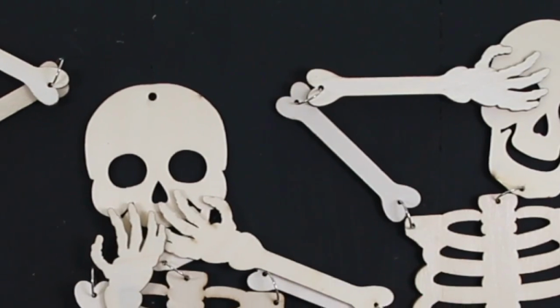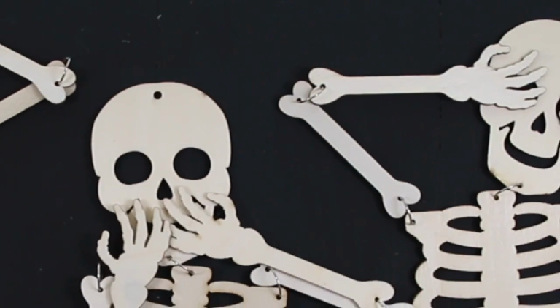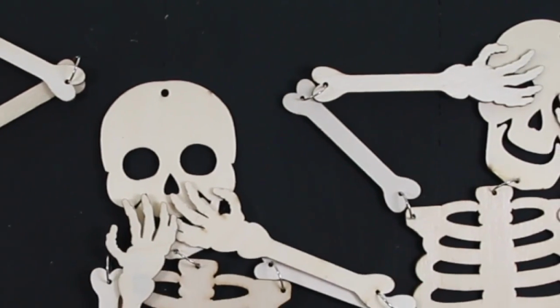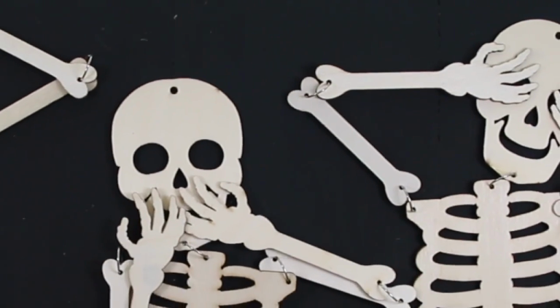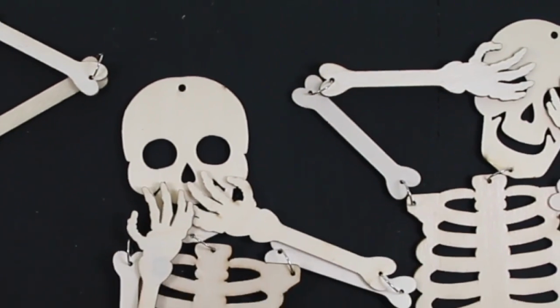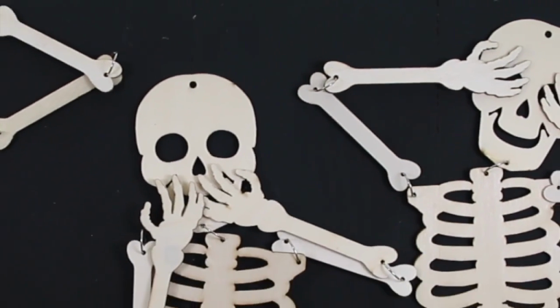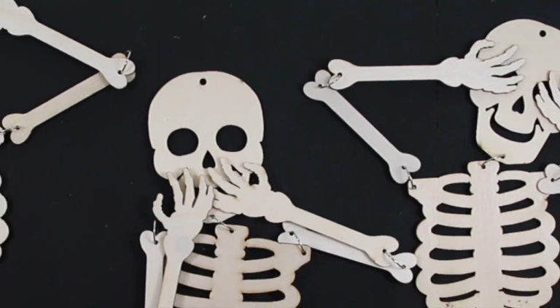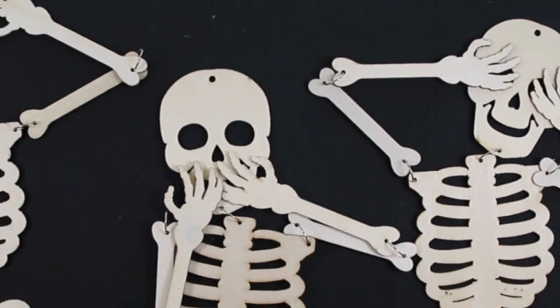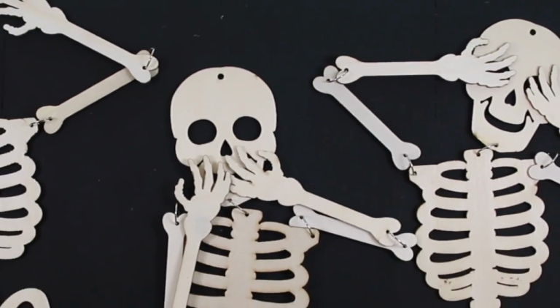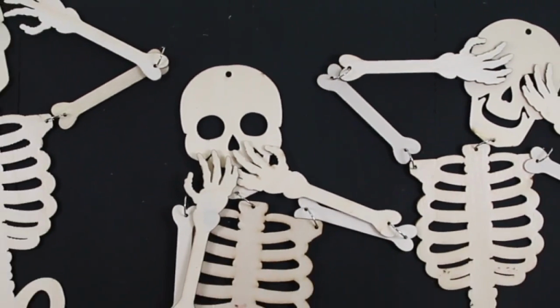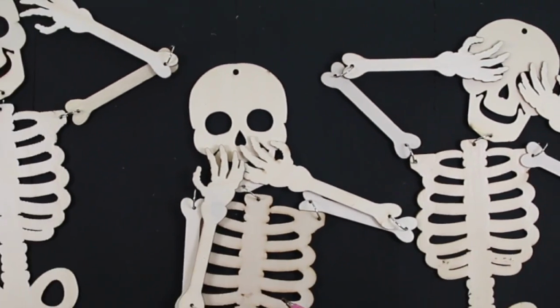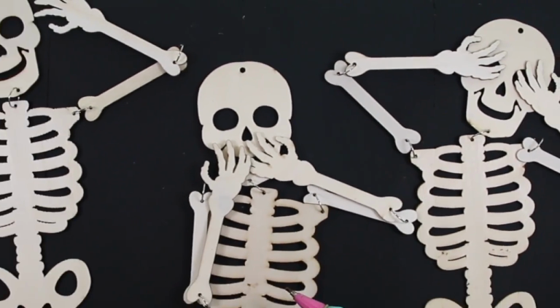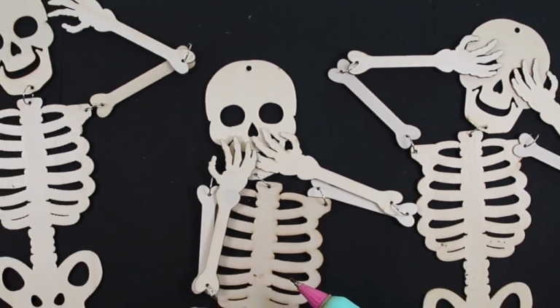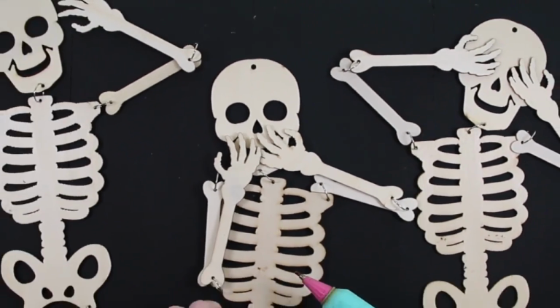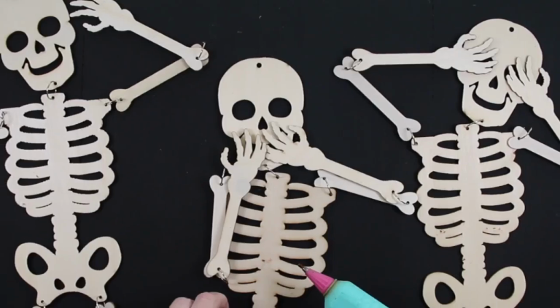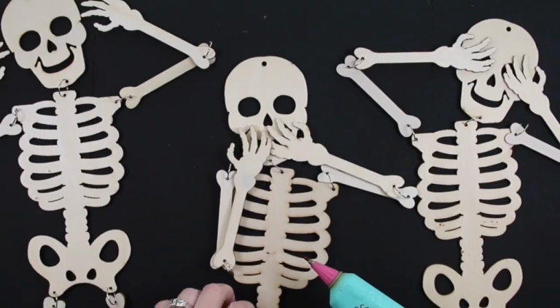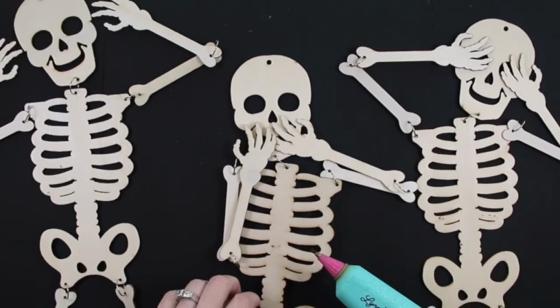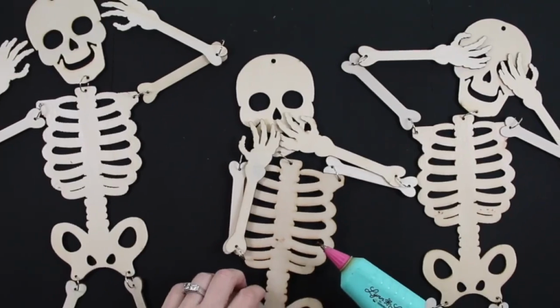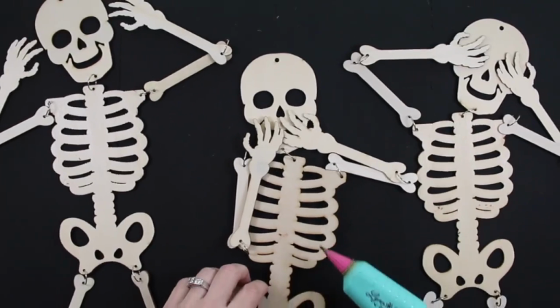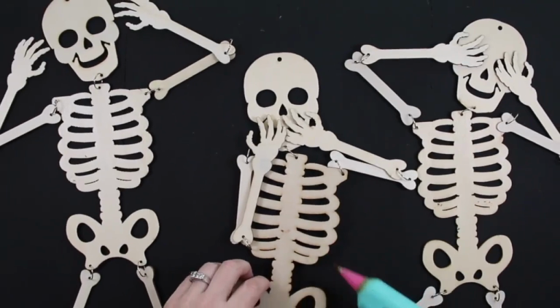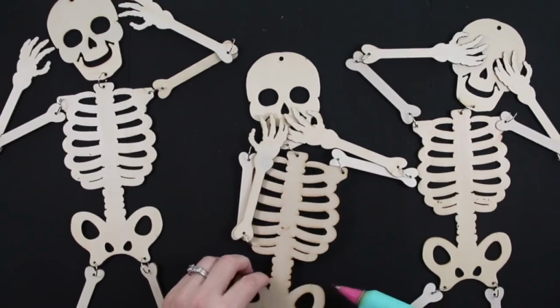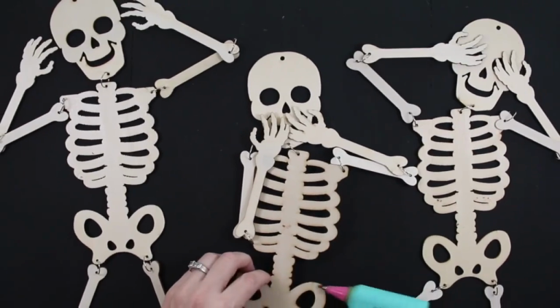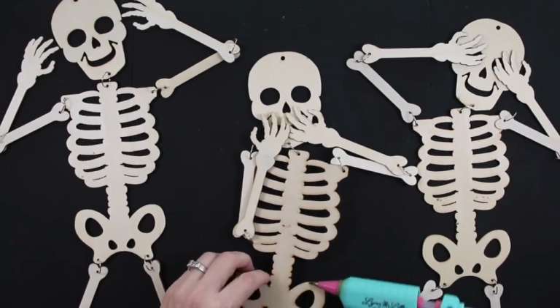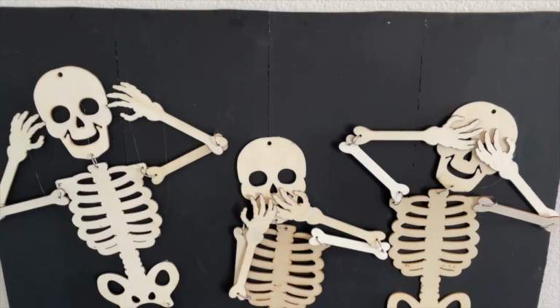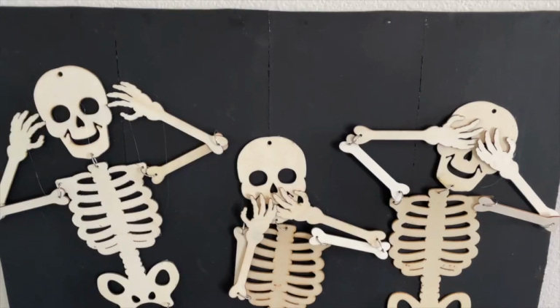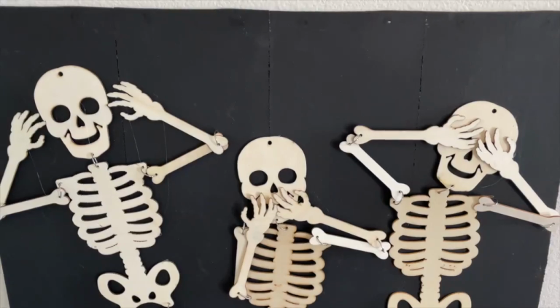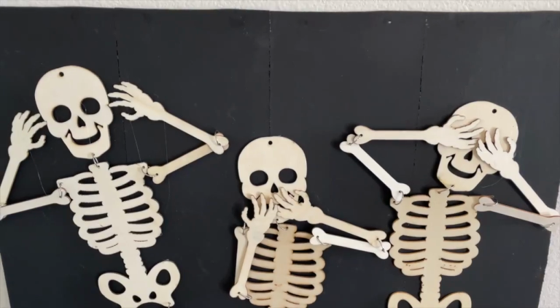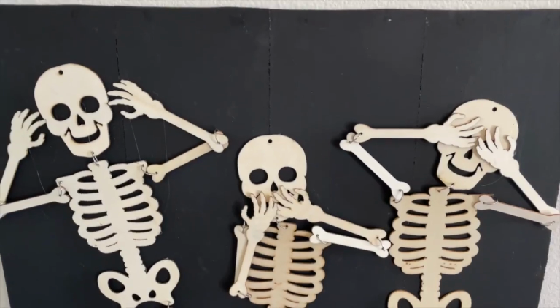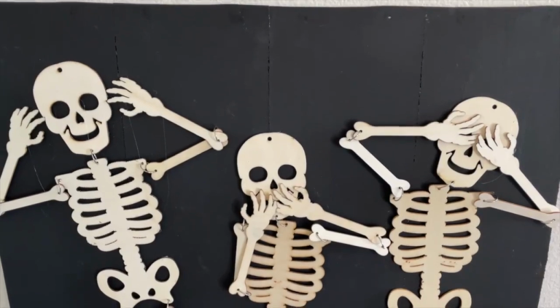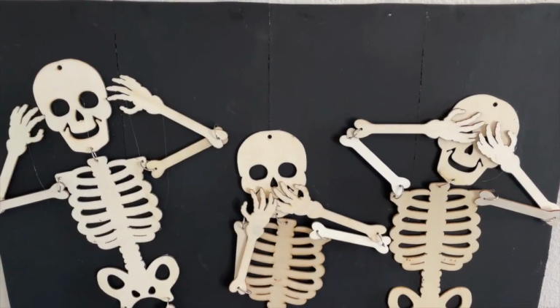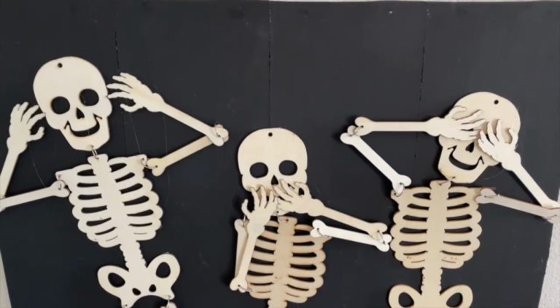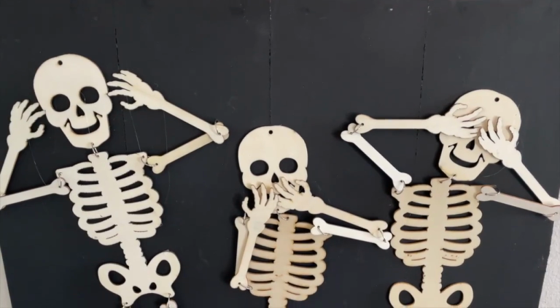And just for a few dollars you have a very fun and cute Halloween sign. Isn't it adorable?